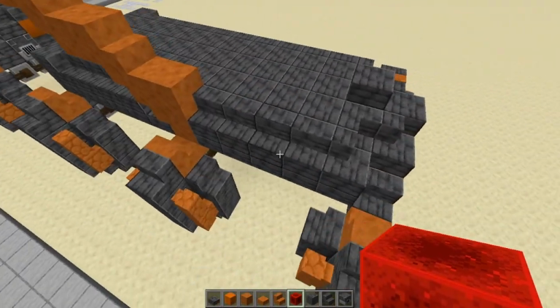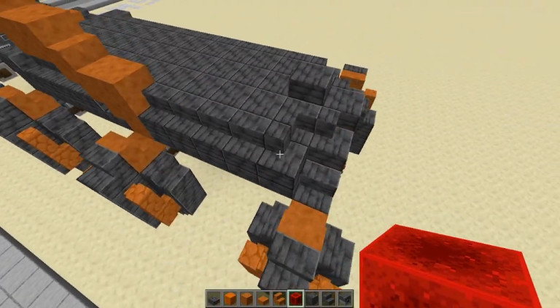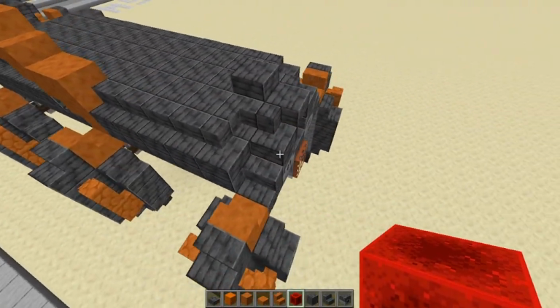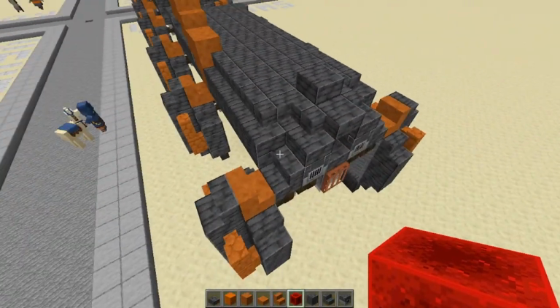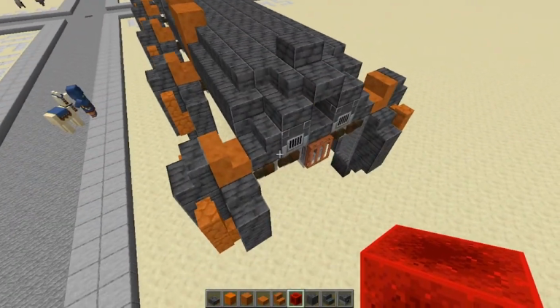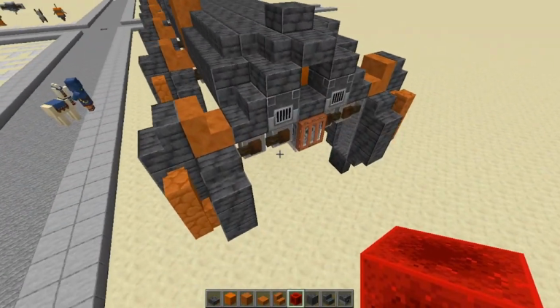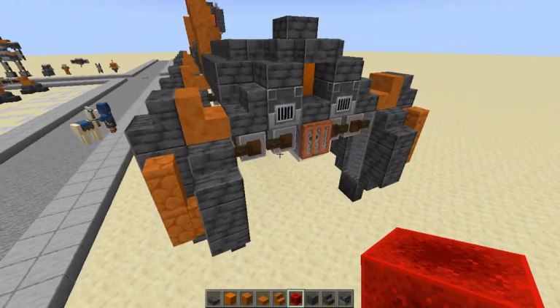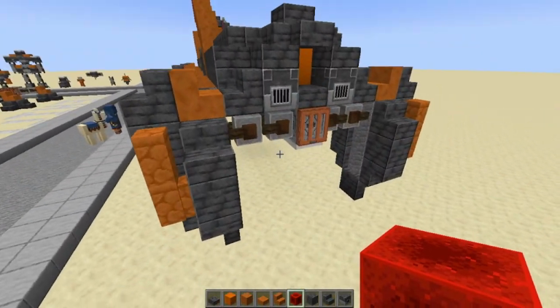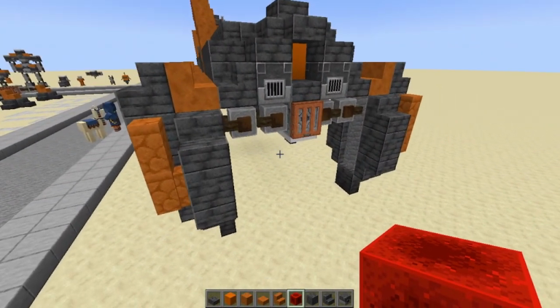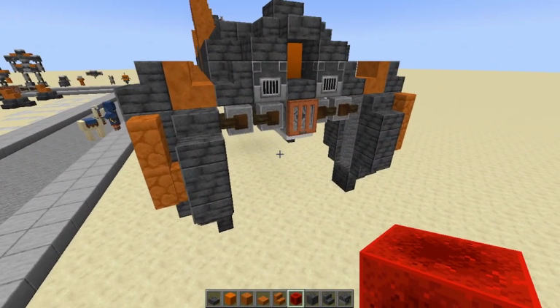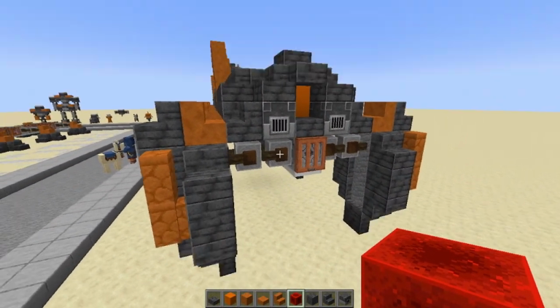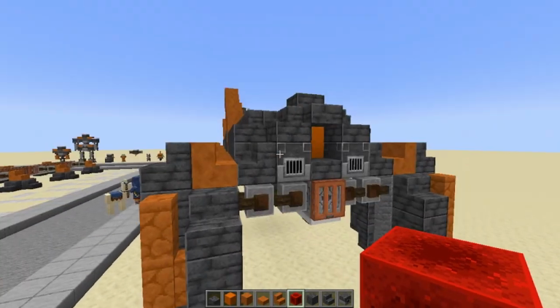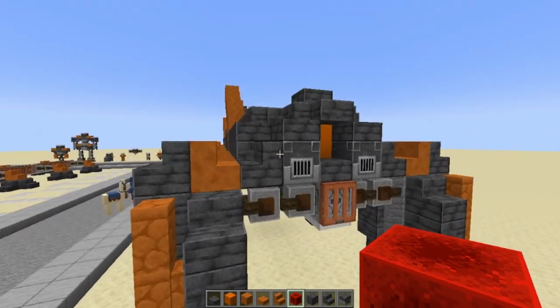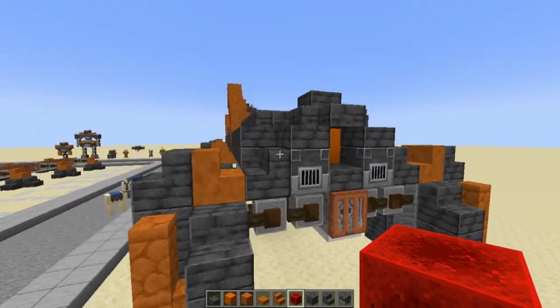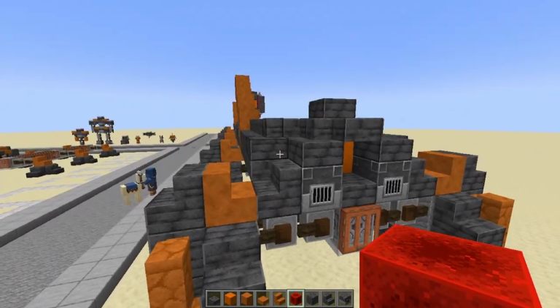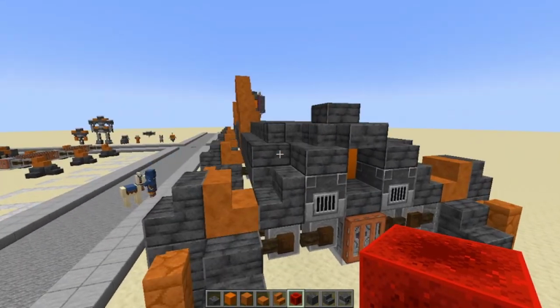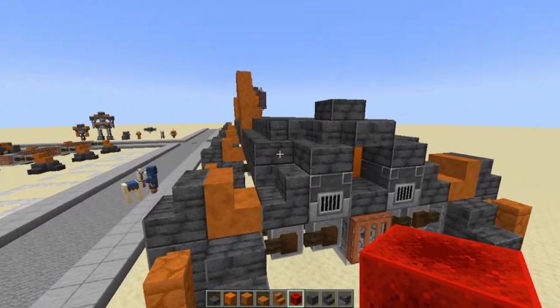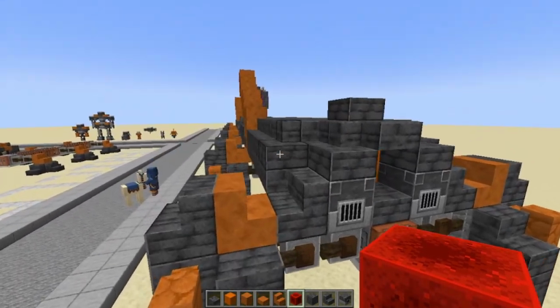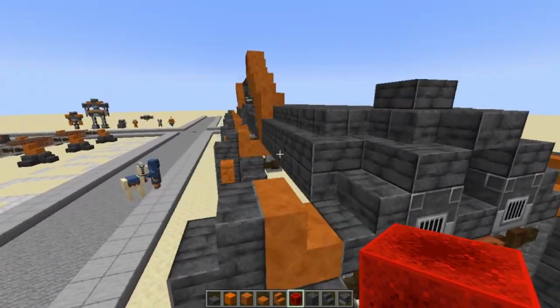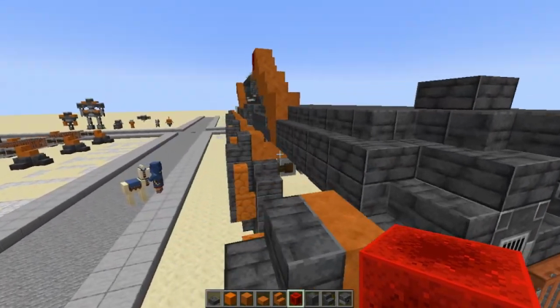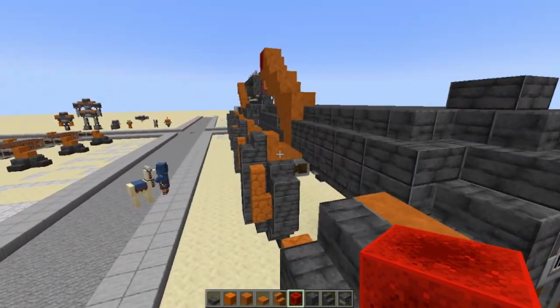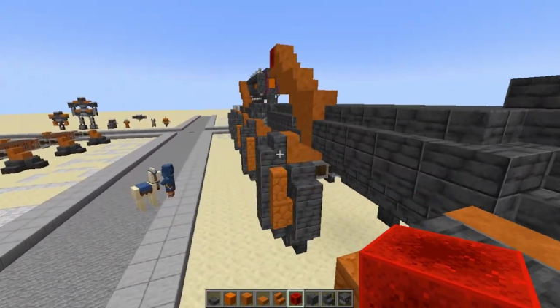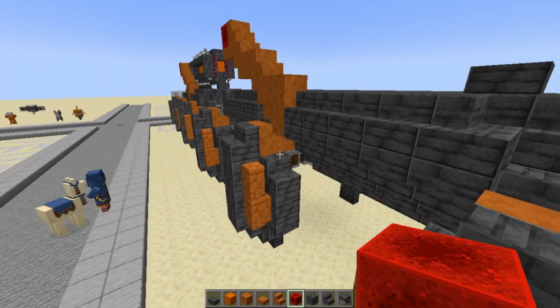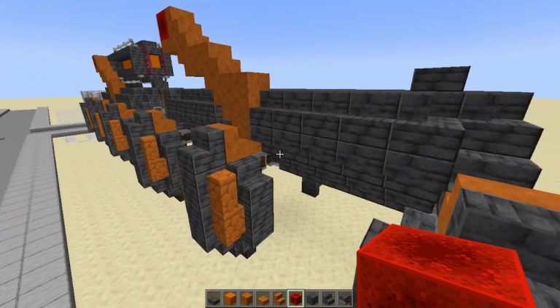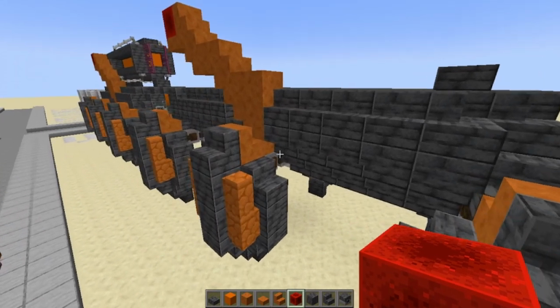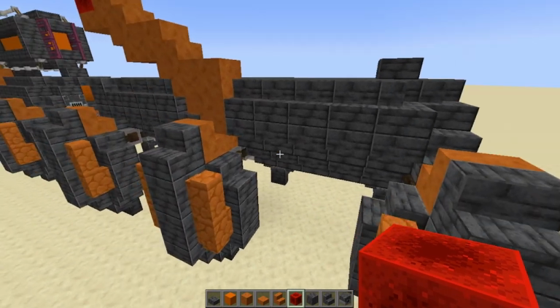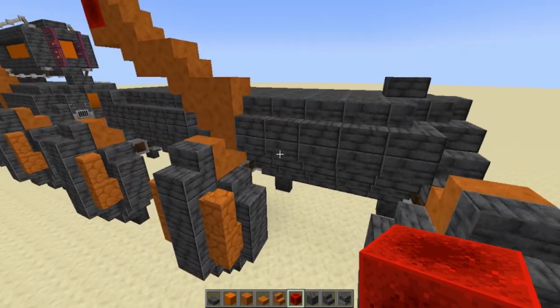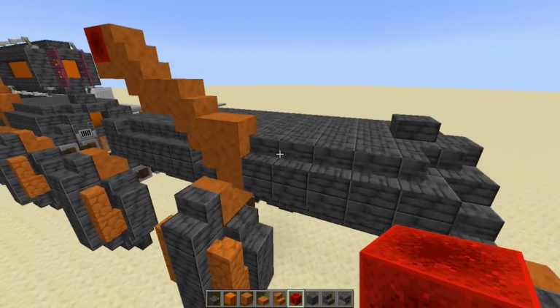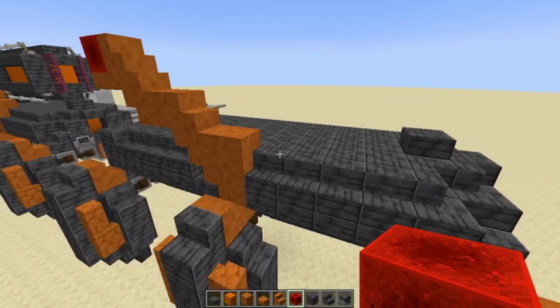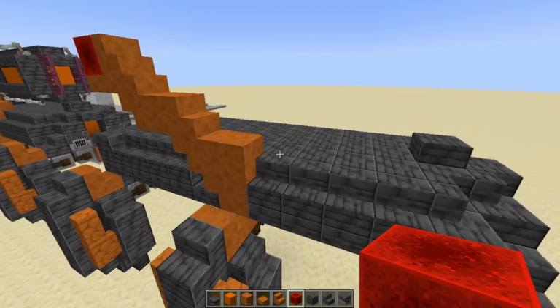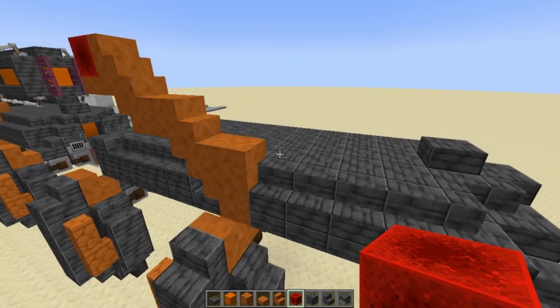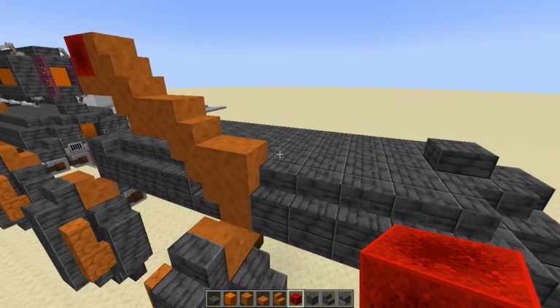I like to do a redstone block just because it looks like a little antenna signal — the tip of an antenna receiving the signal. But that is the cab done. Next up is the cannon.